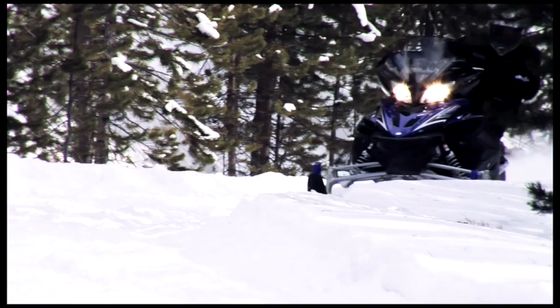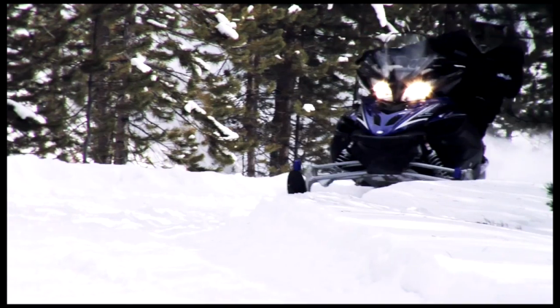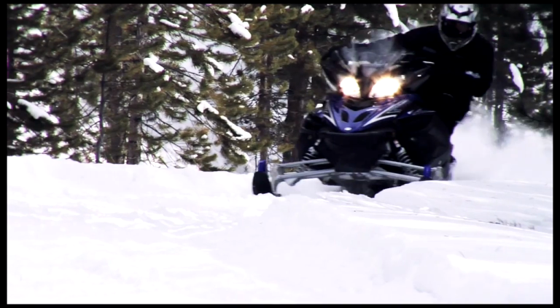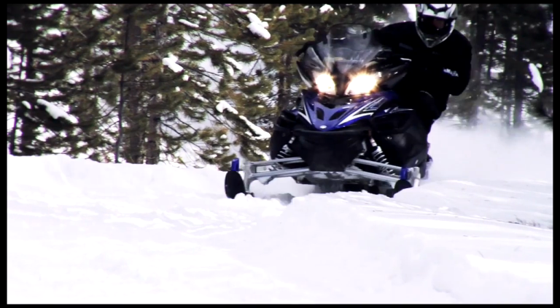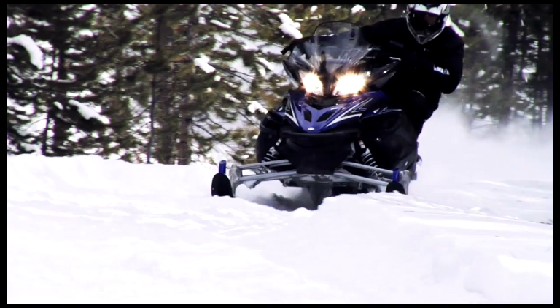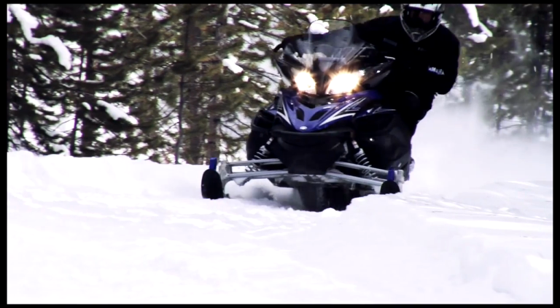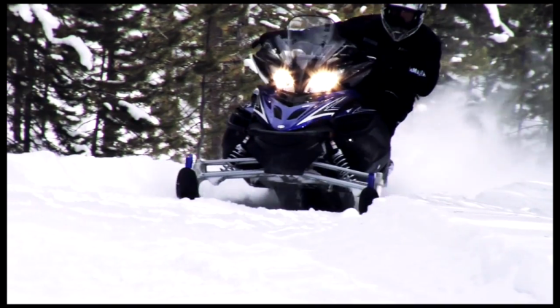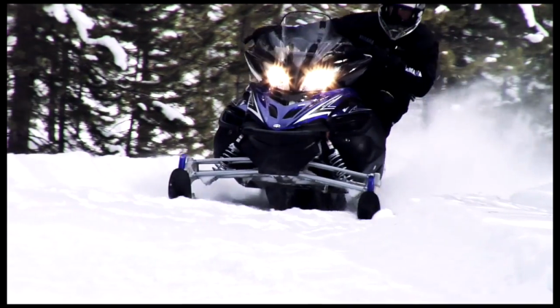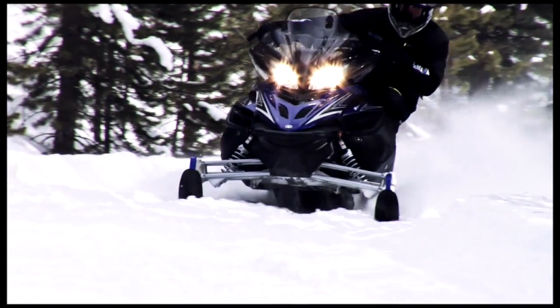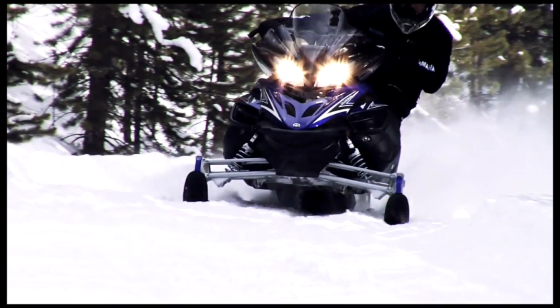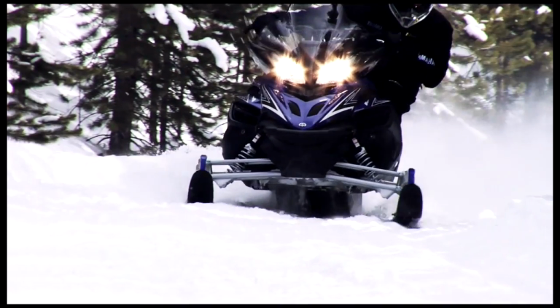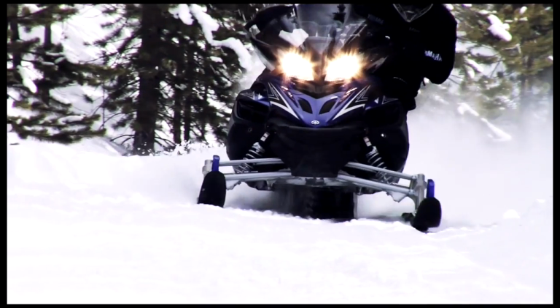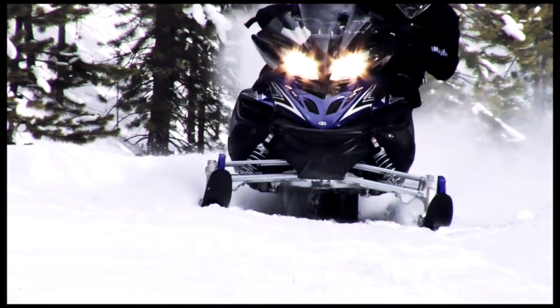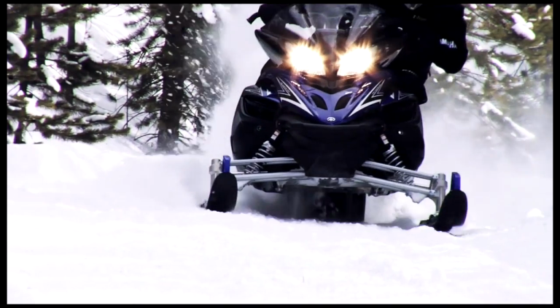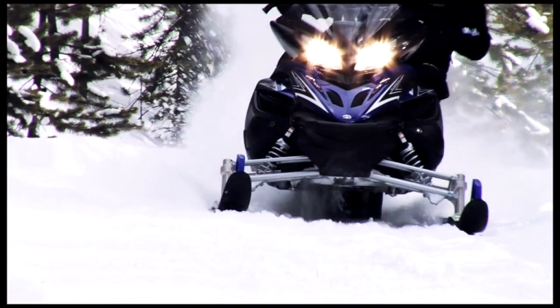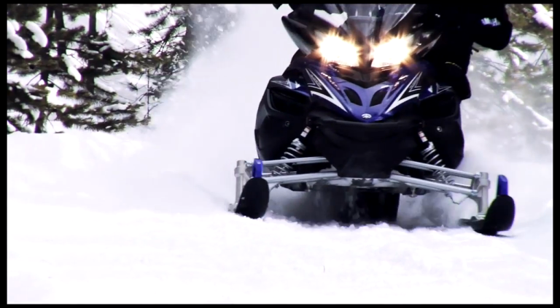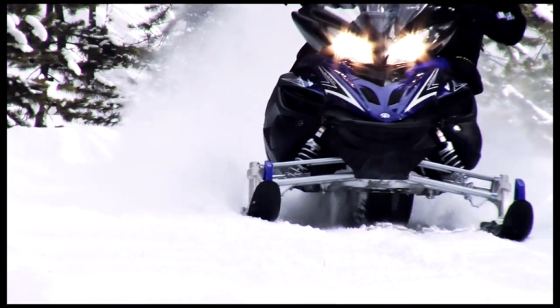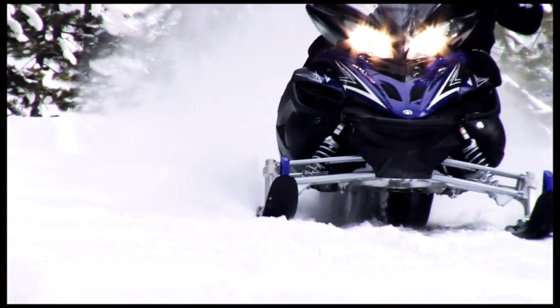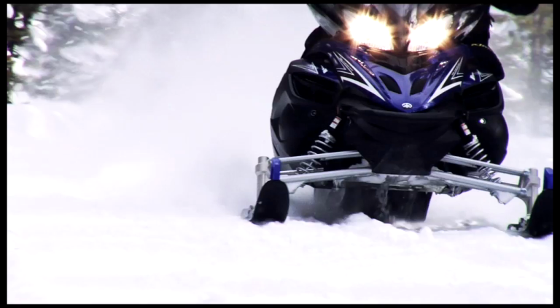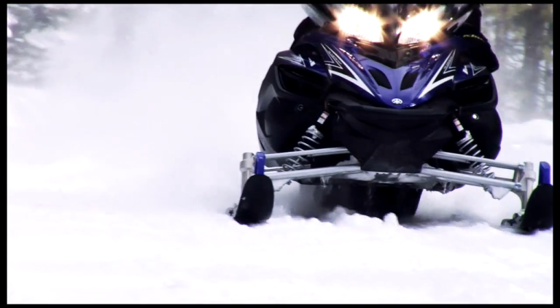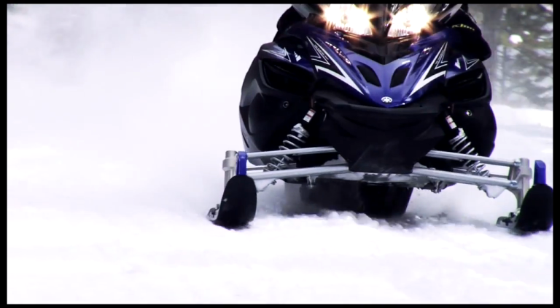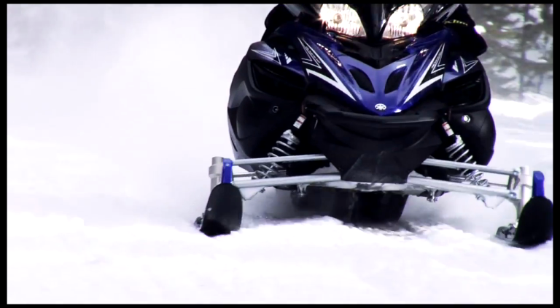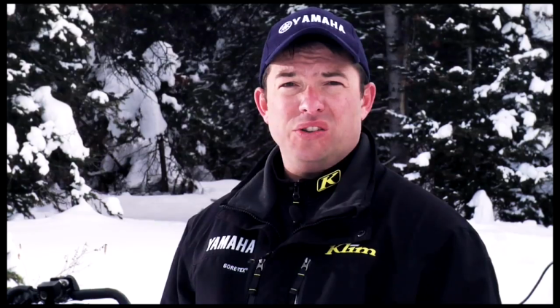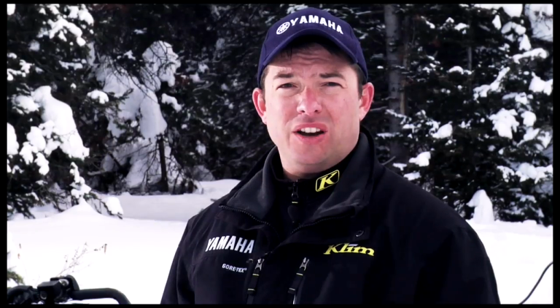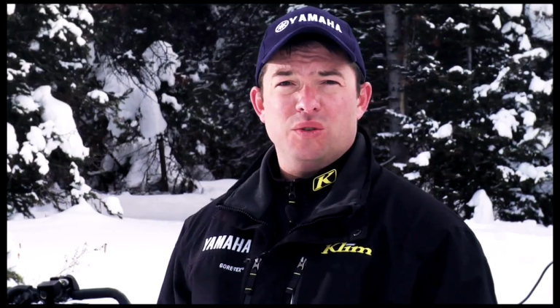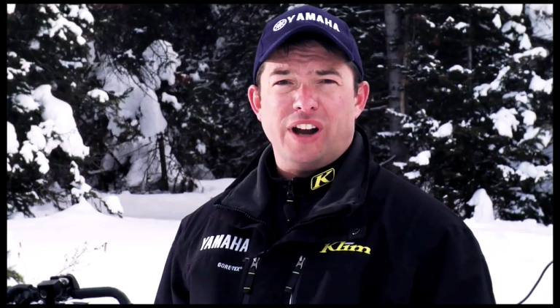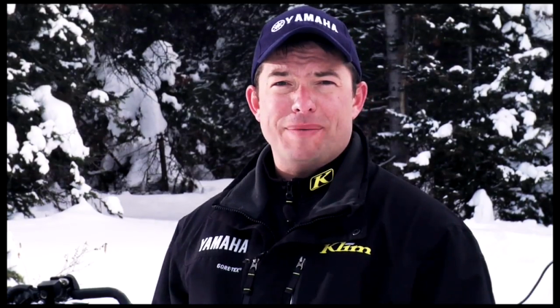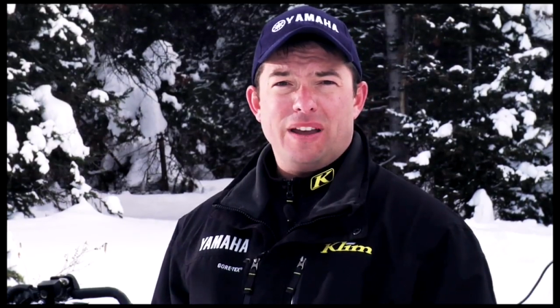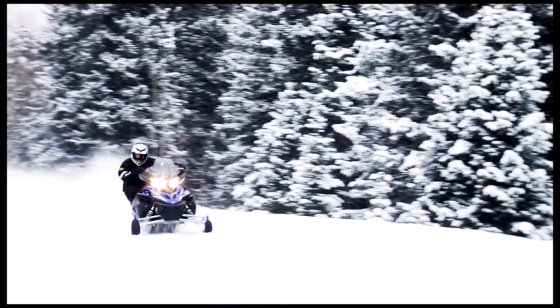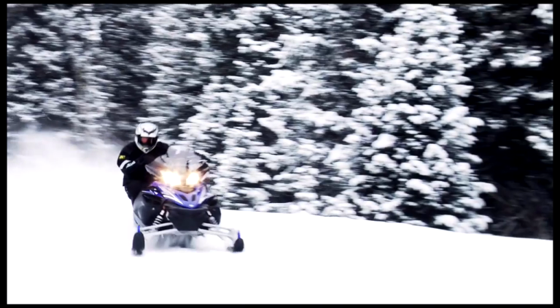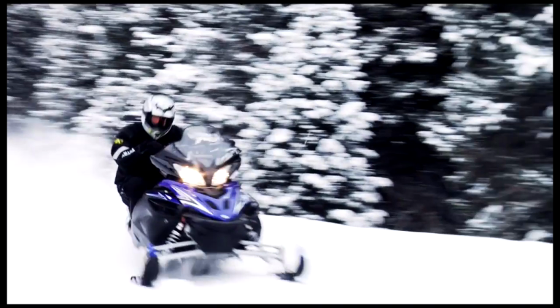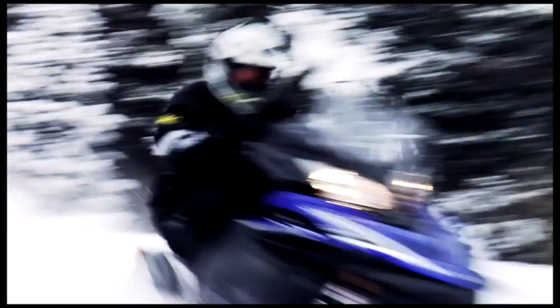So whether you define amazing handling by holding a line through a tight corner, not hunting and darting, or staying true in the chop, the Apex delivers.